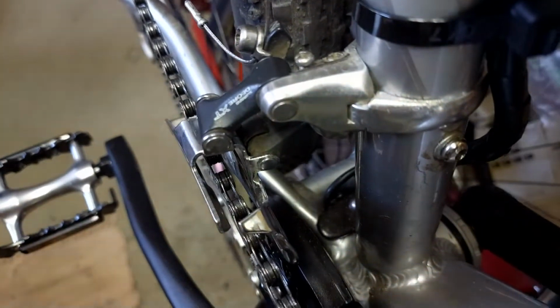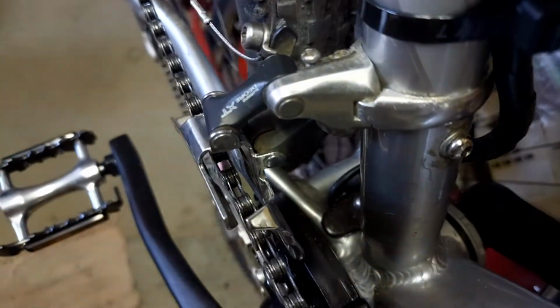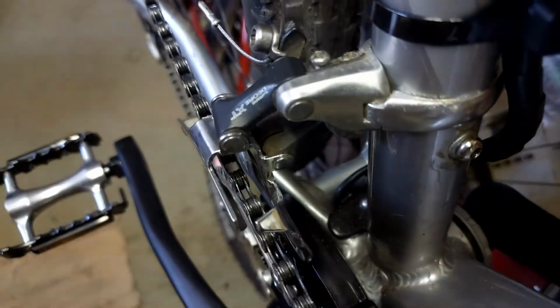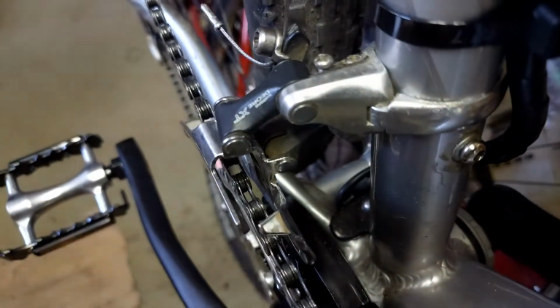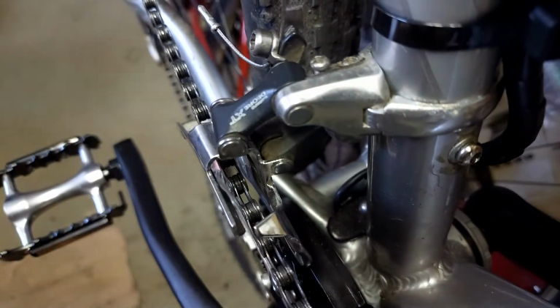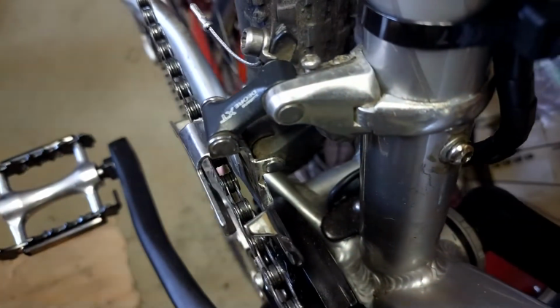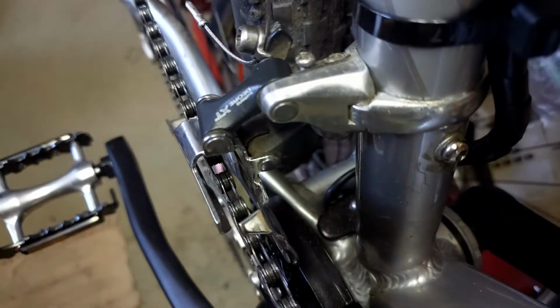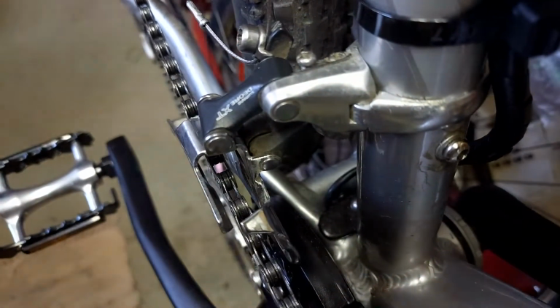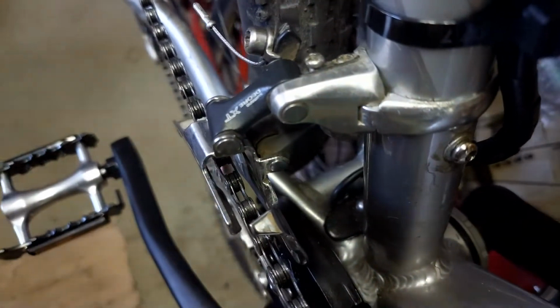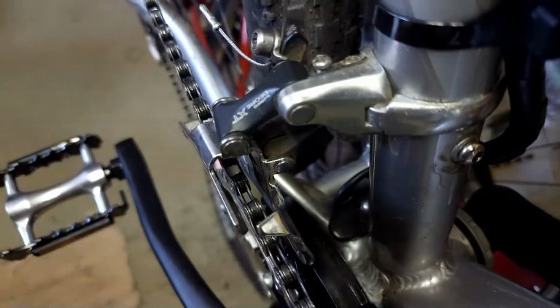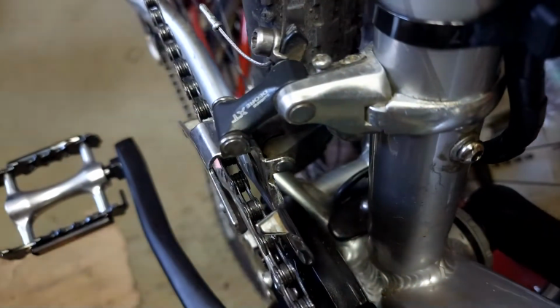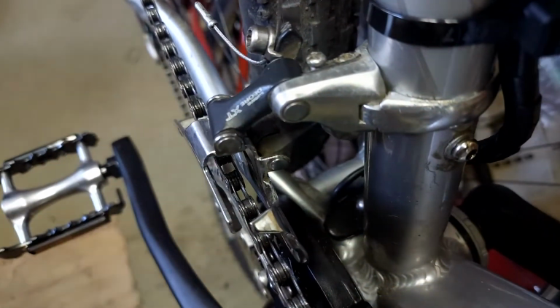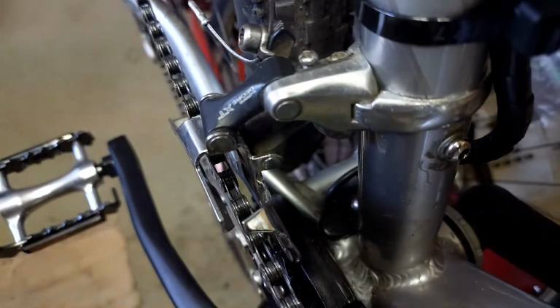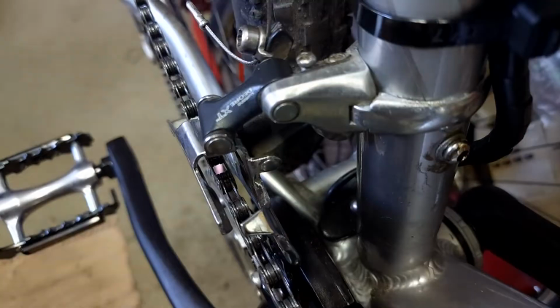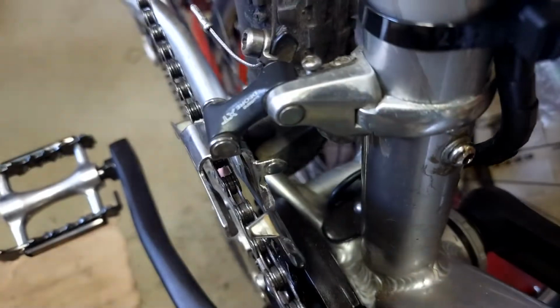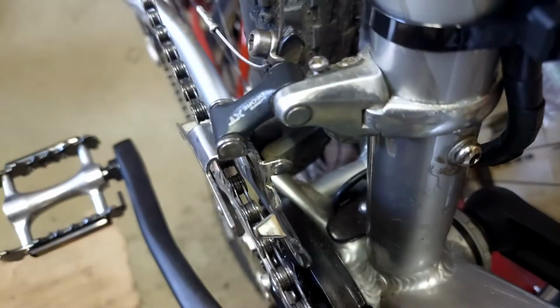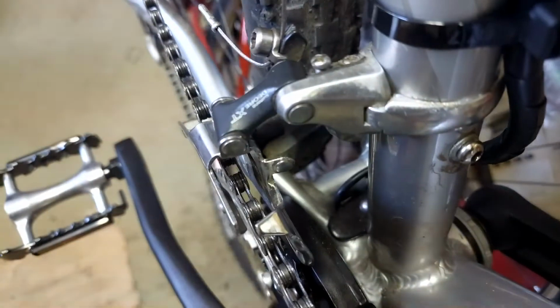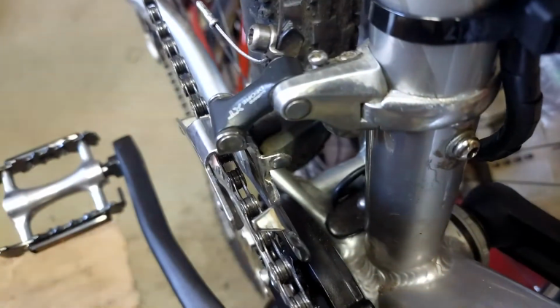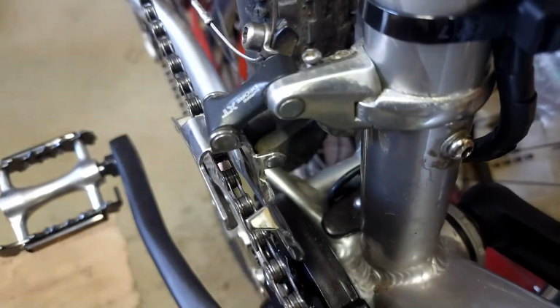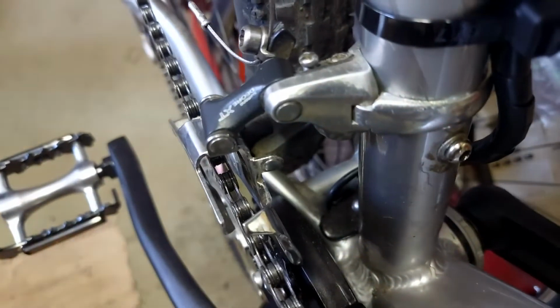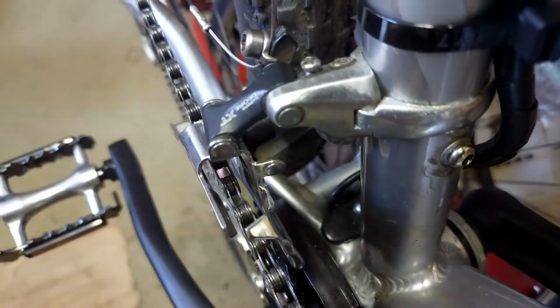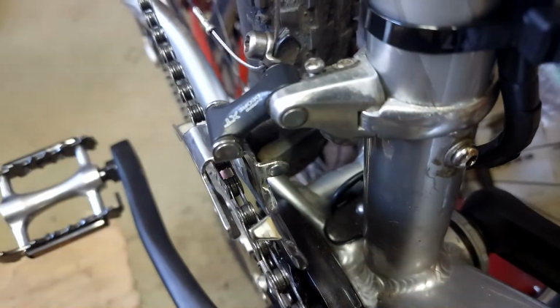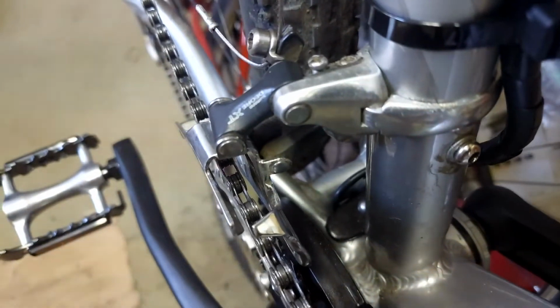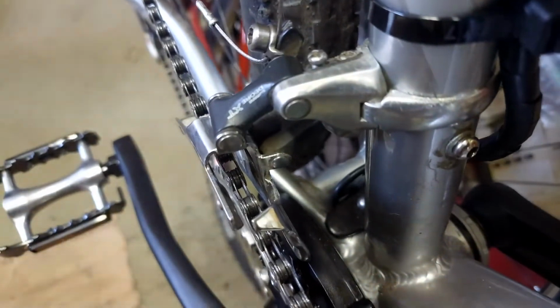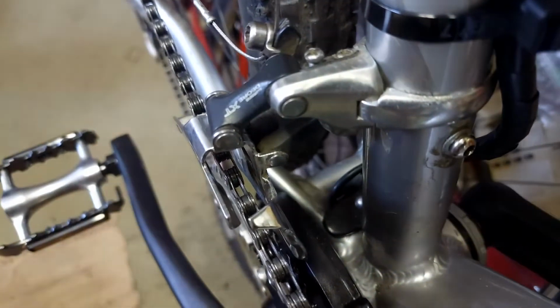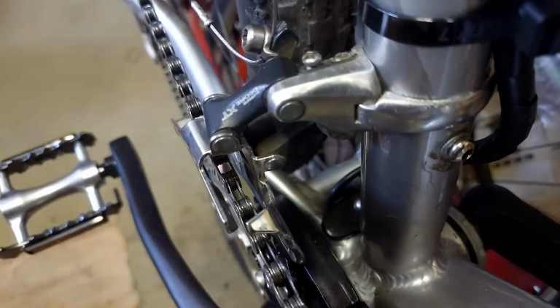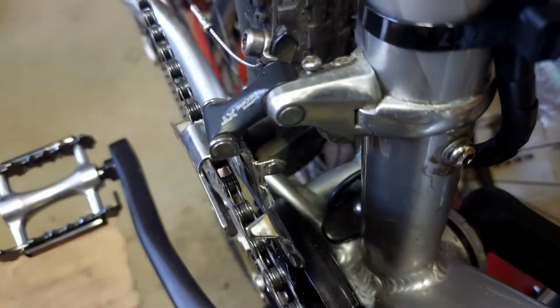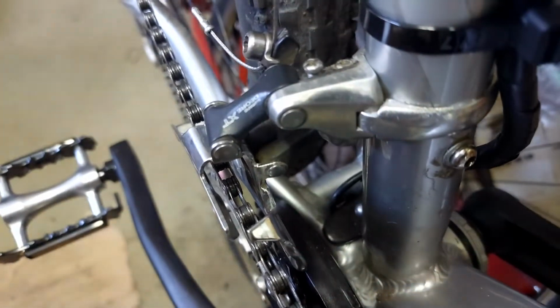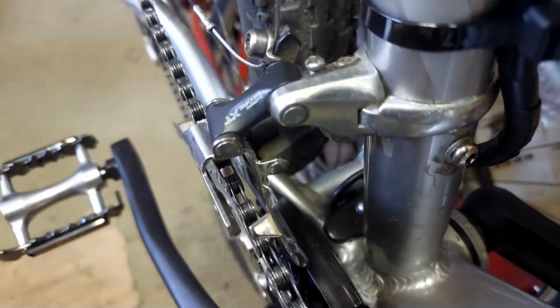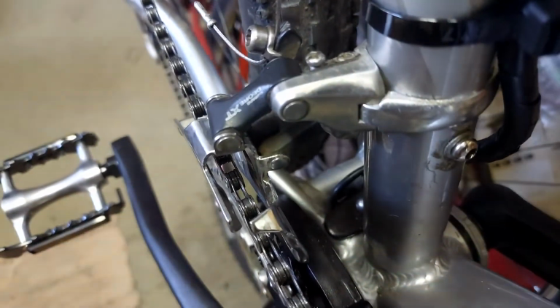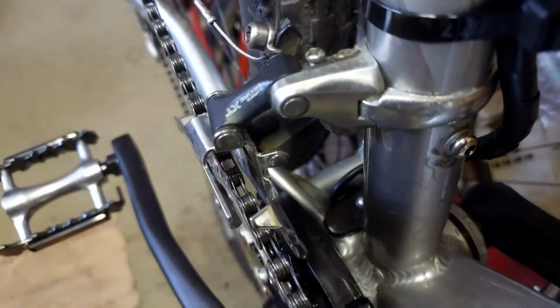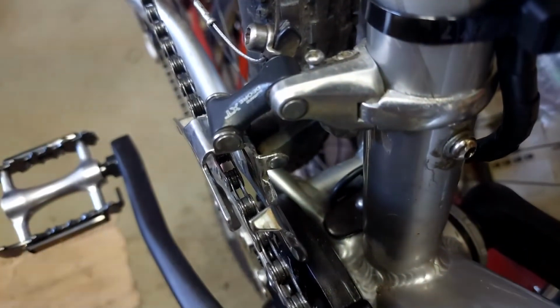The solution is to go for a vintage derailleur. I will show you how it works.